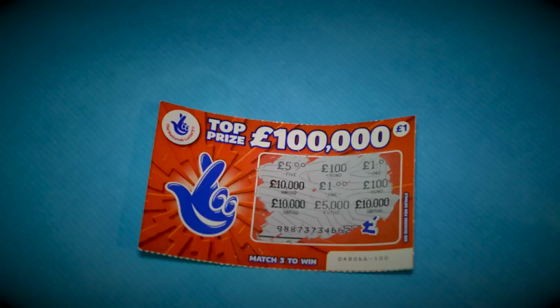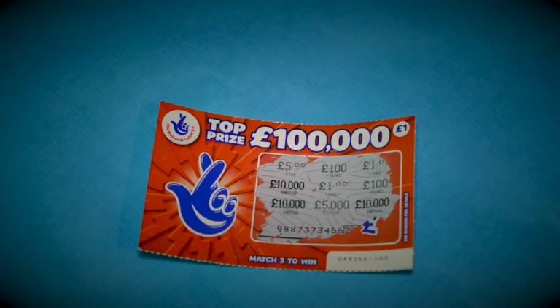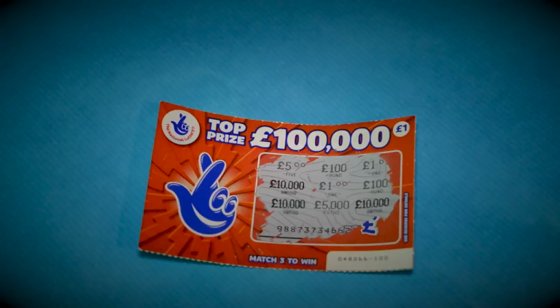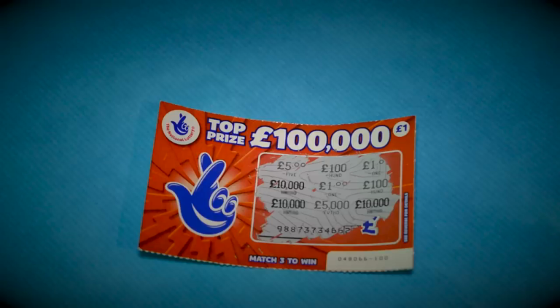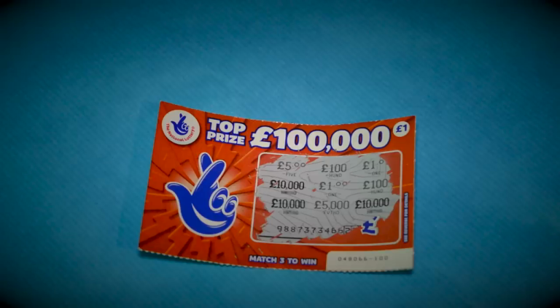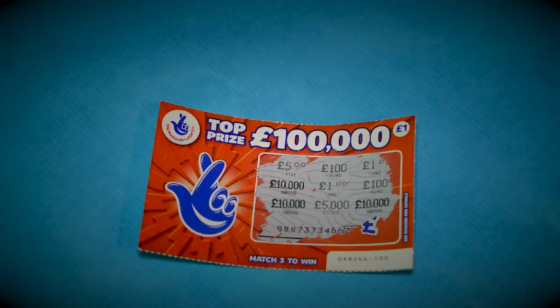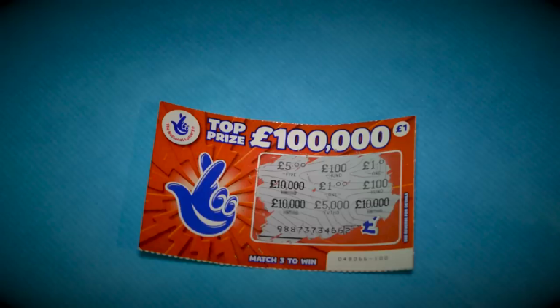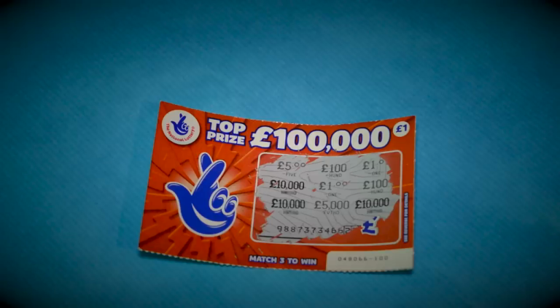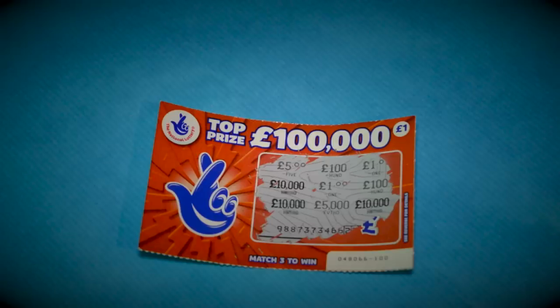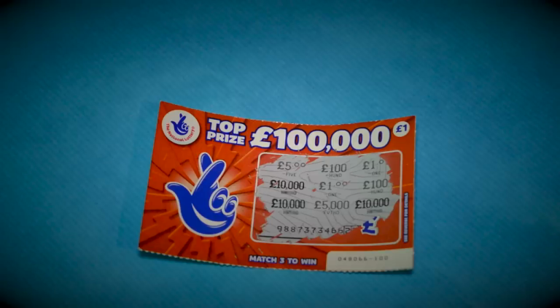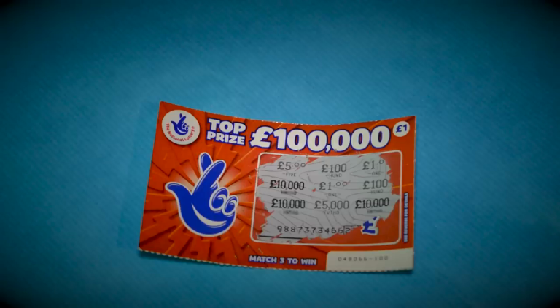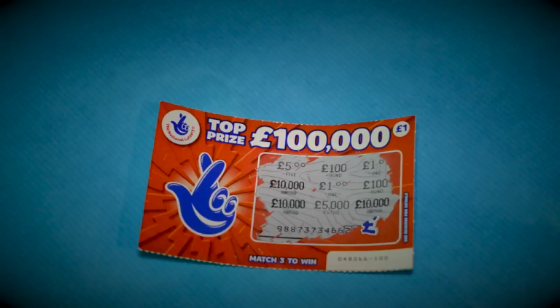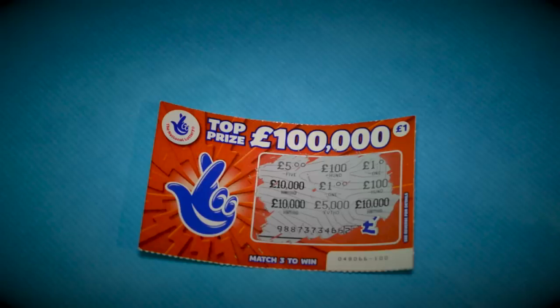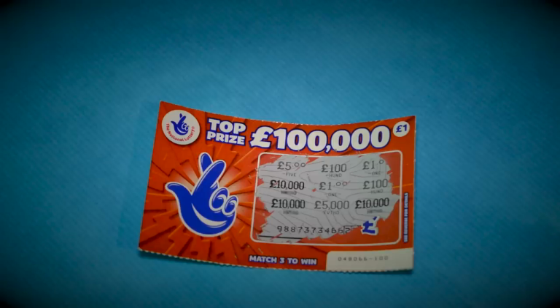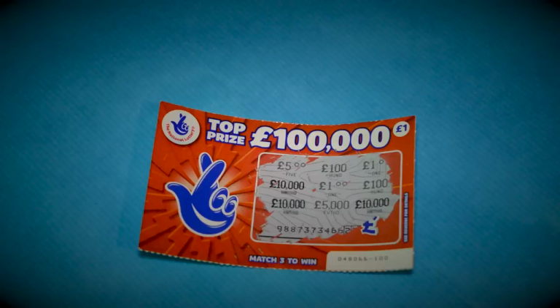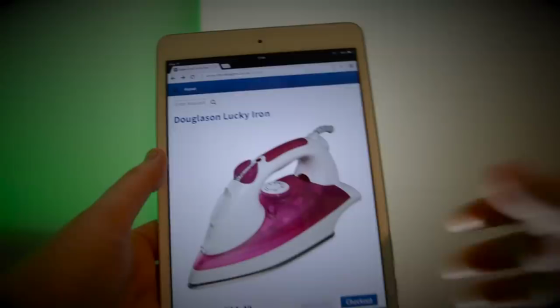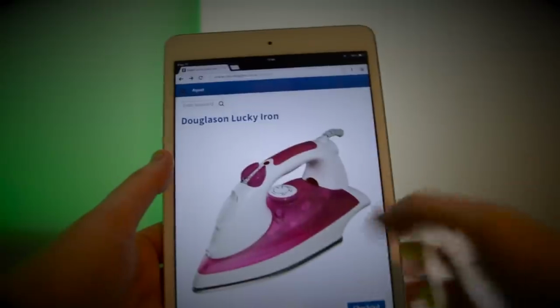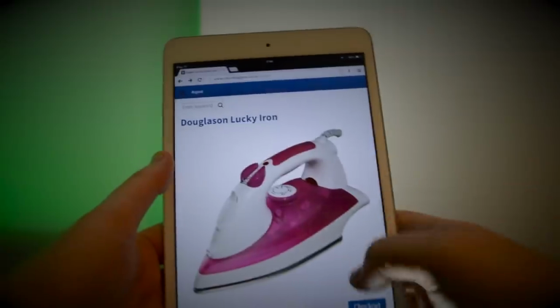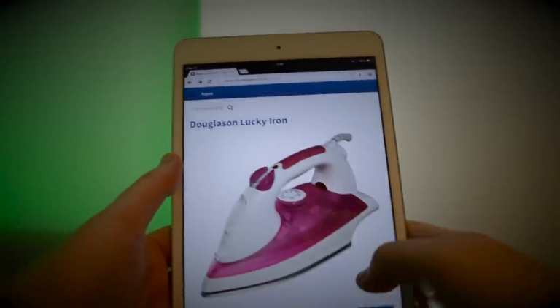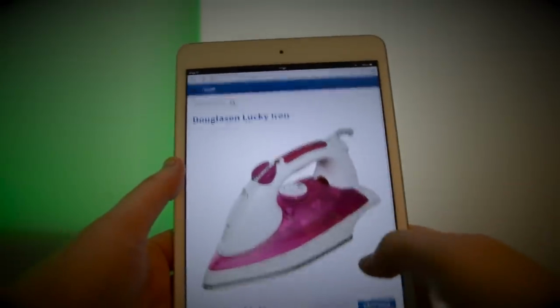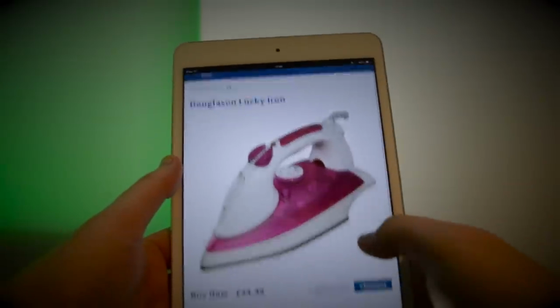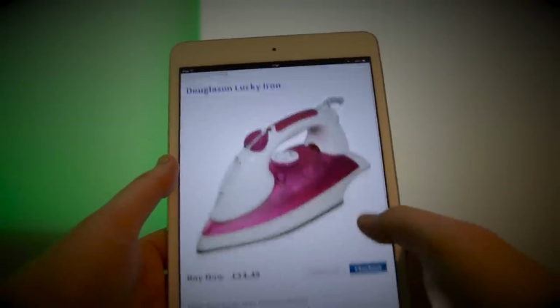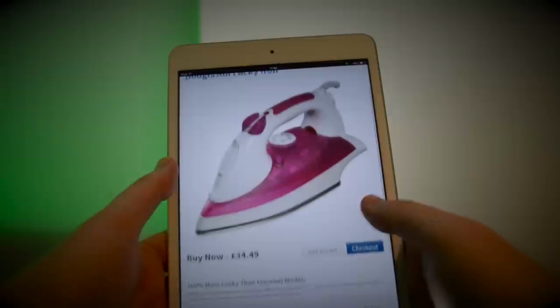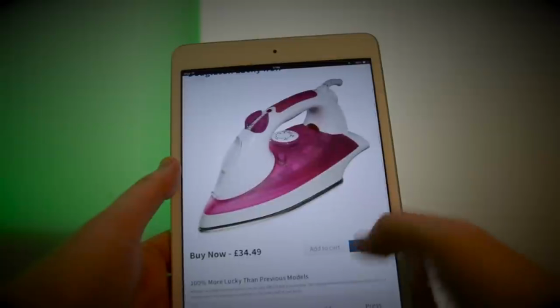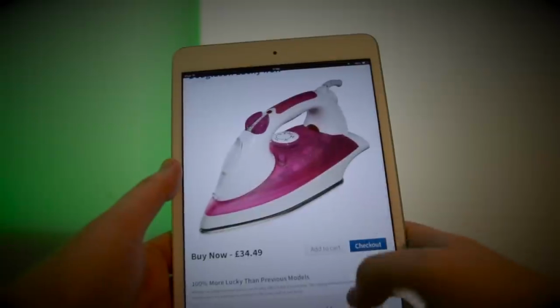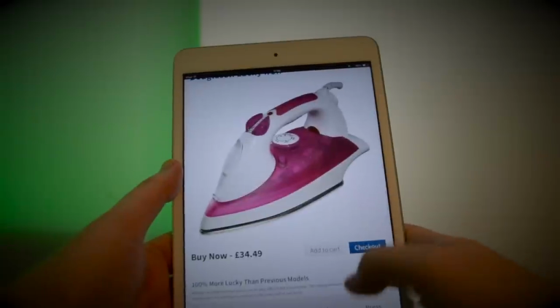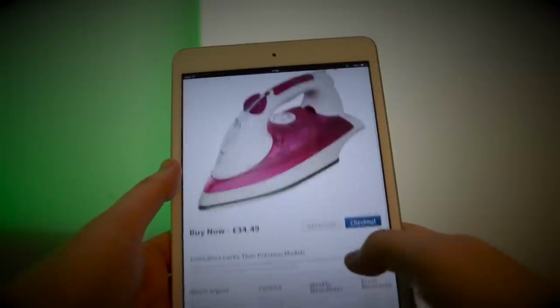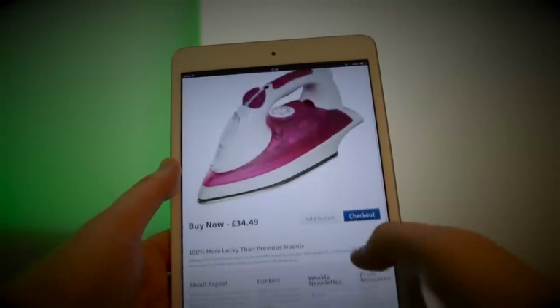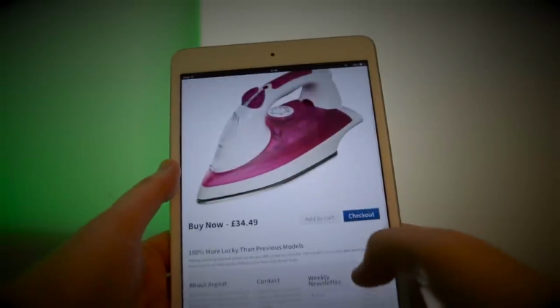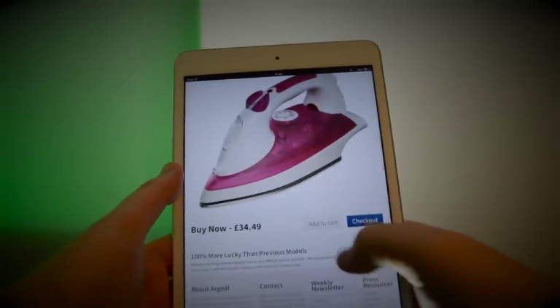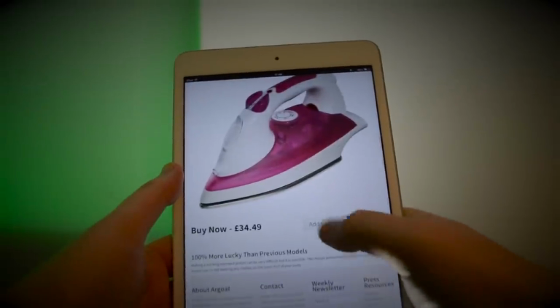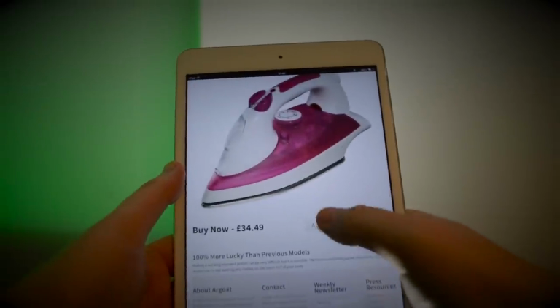Wow! £10,000! Yes! I'm going to treat myself to a new lucky iron. Hahaha!